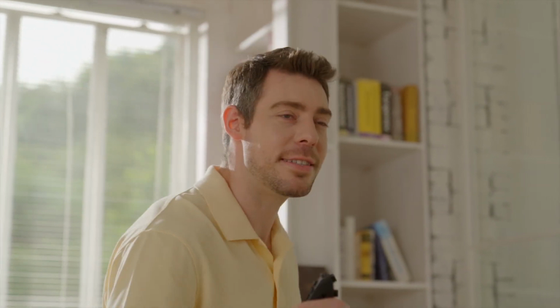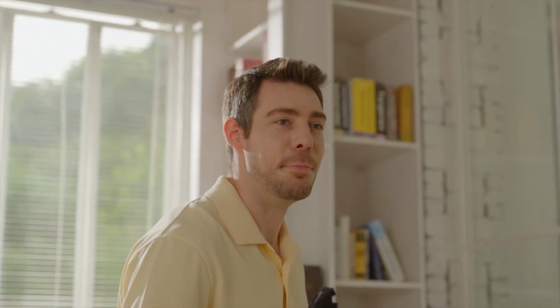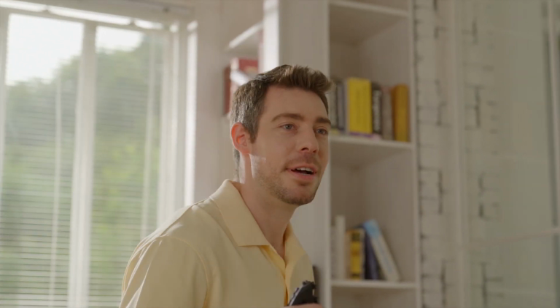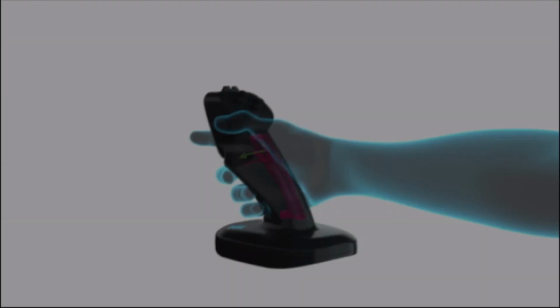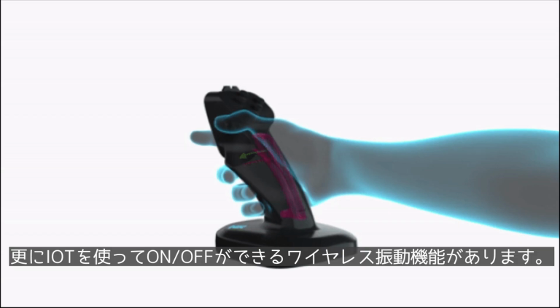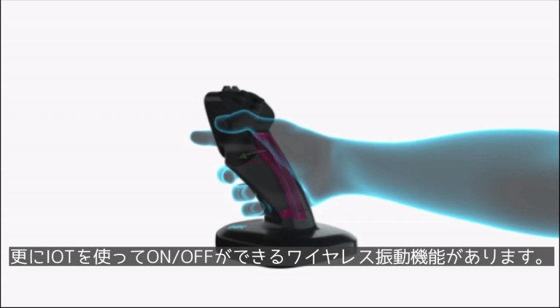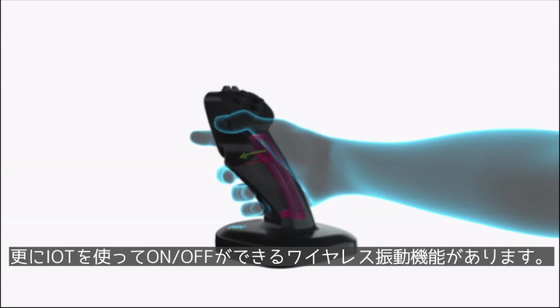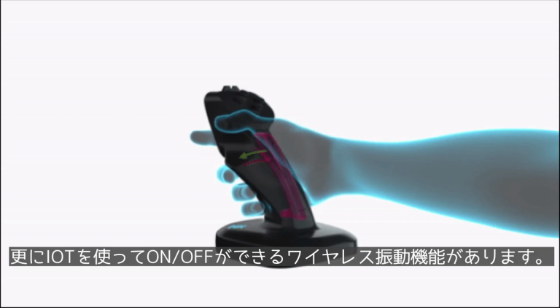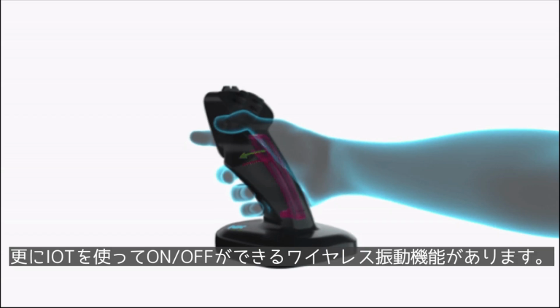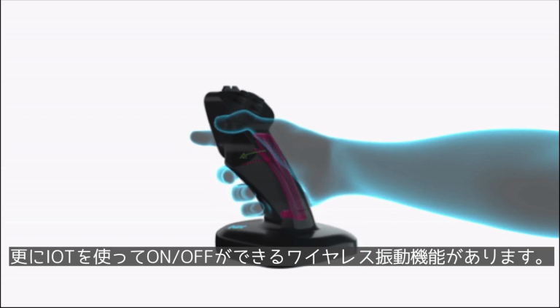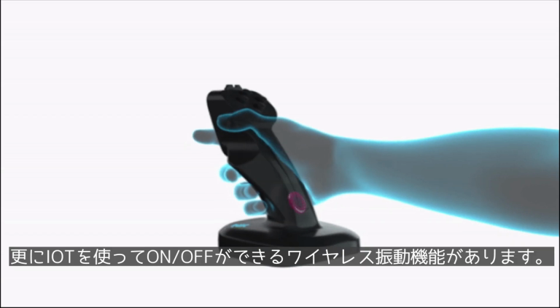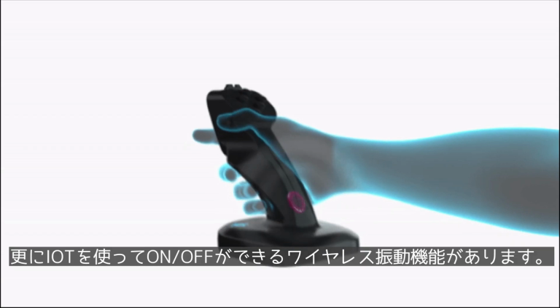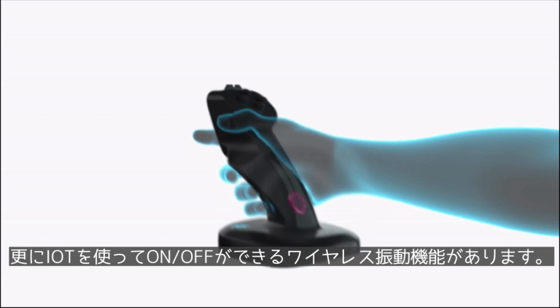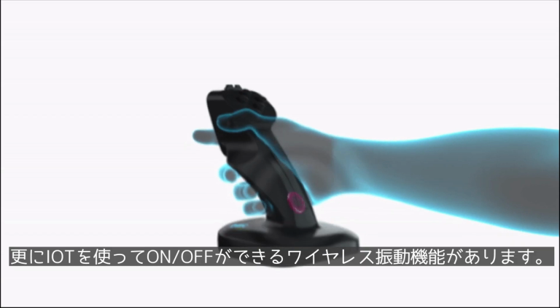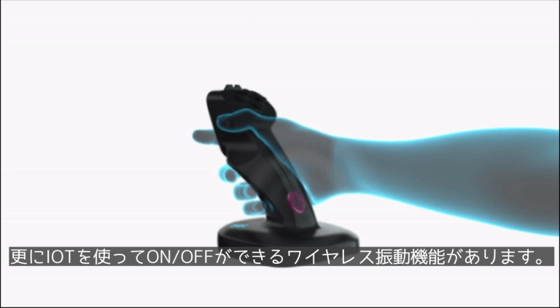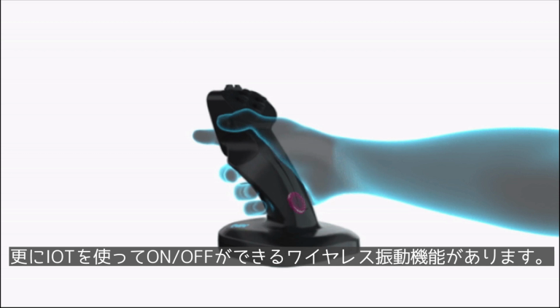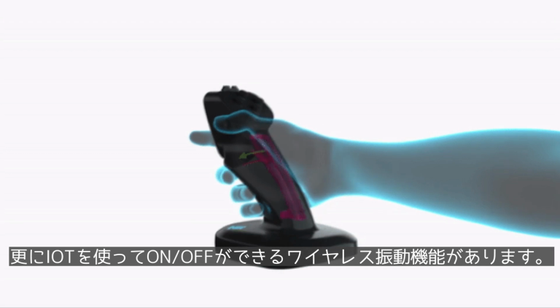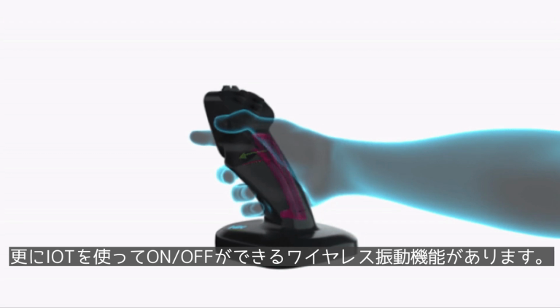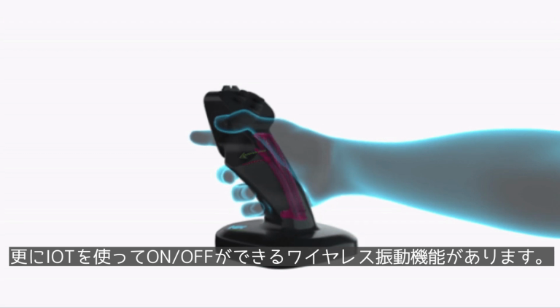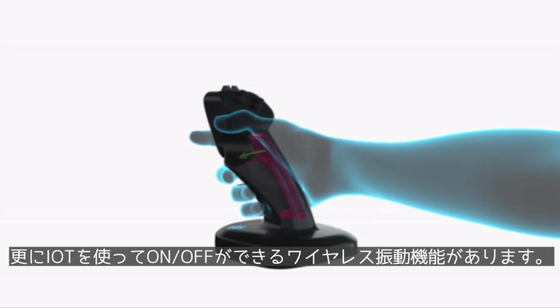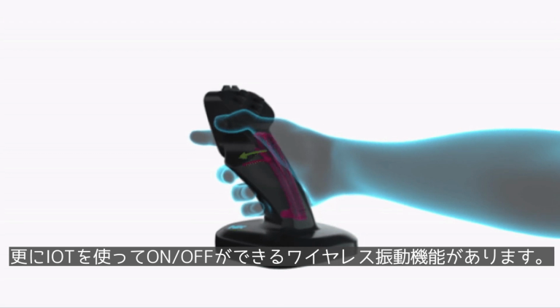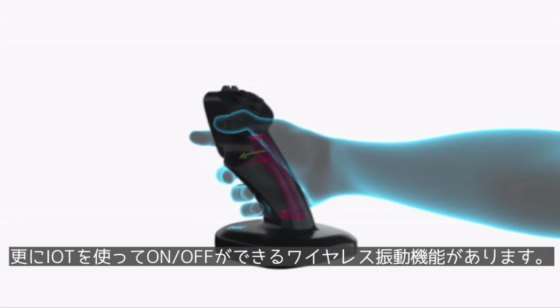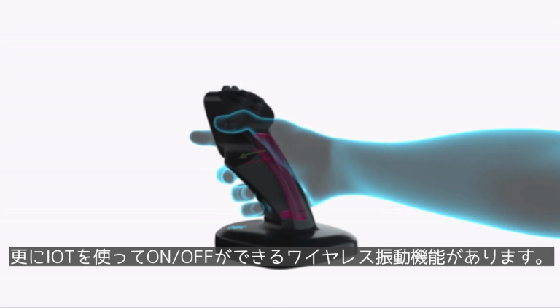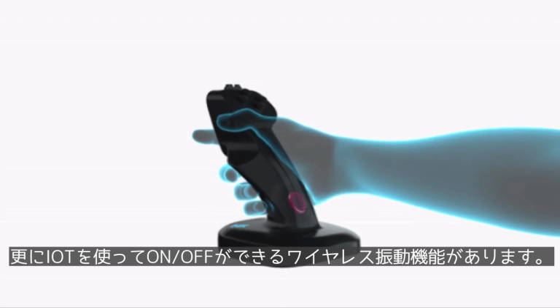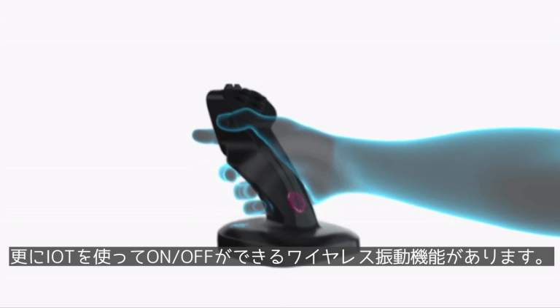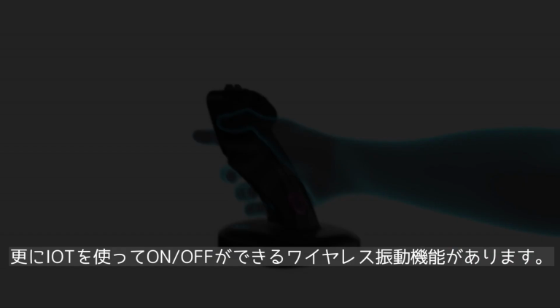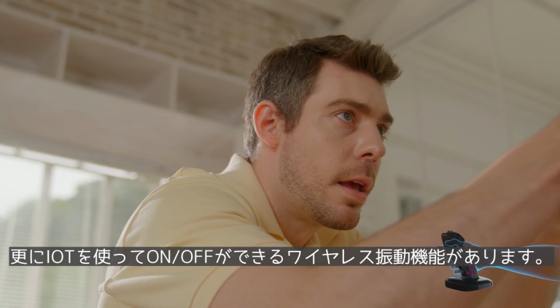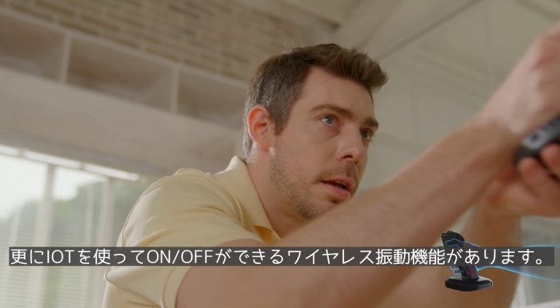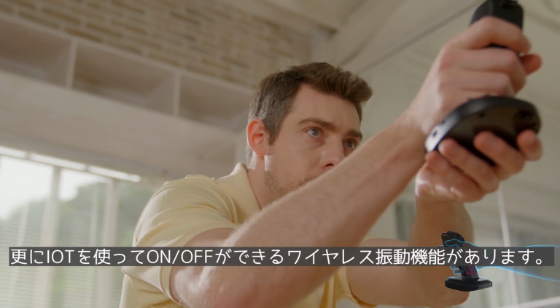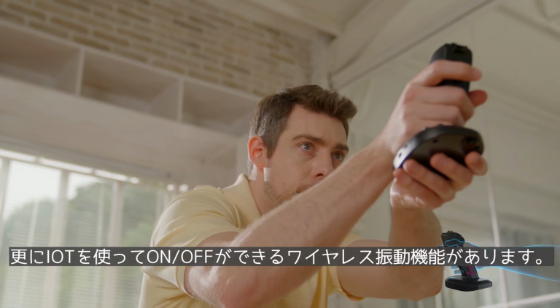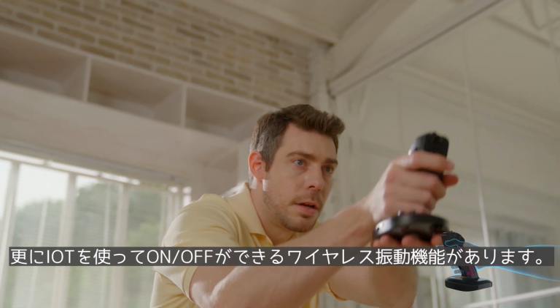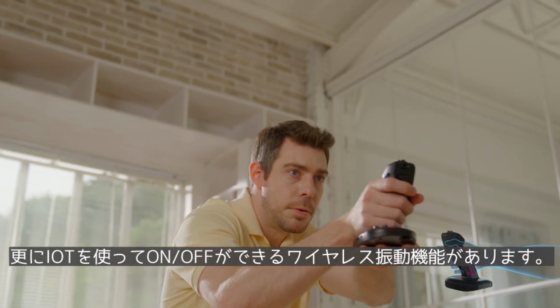In addition, it is possible to wirelessly control various devices through IoT controls.